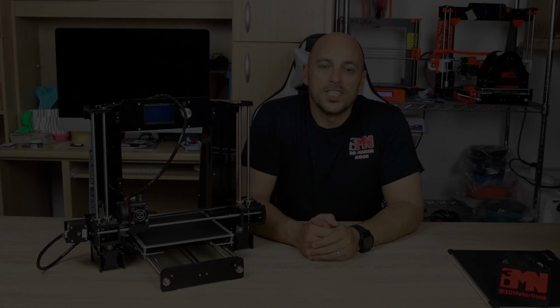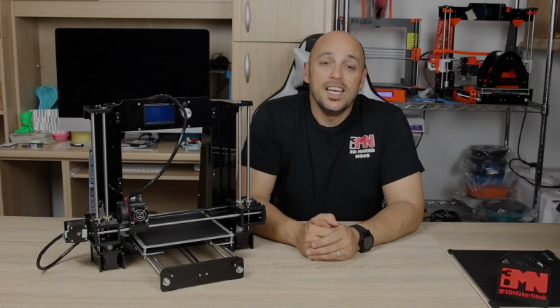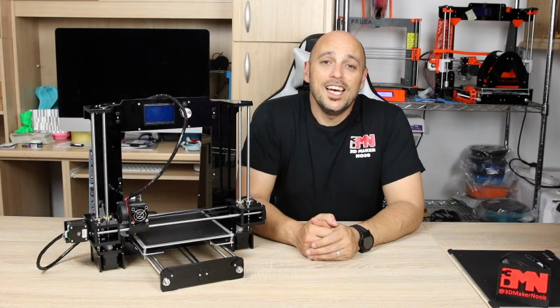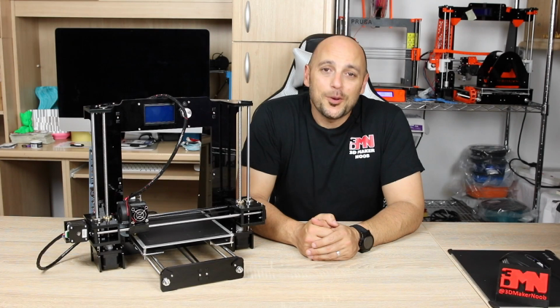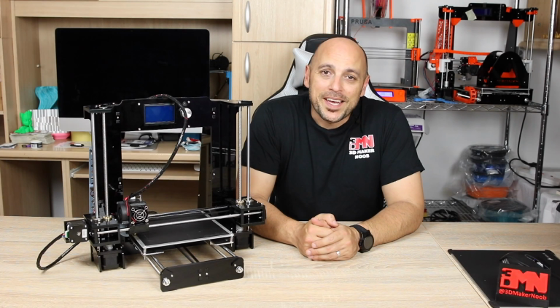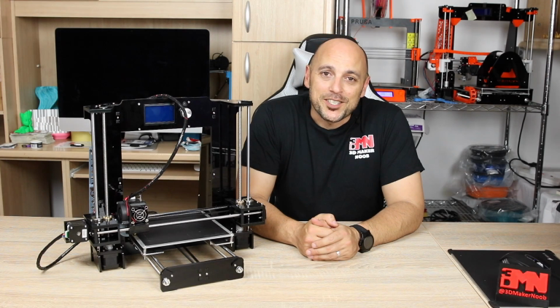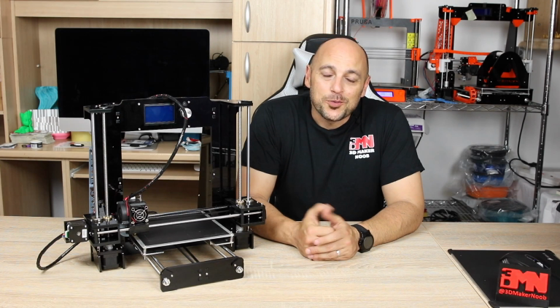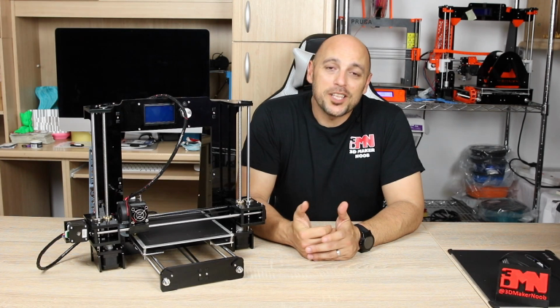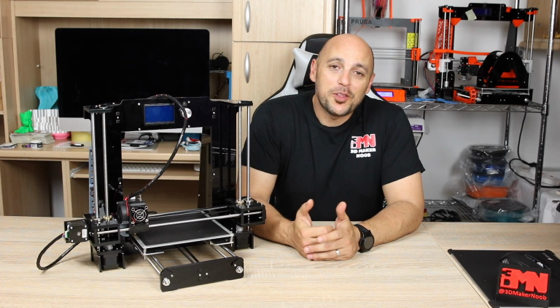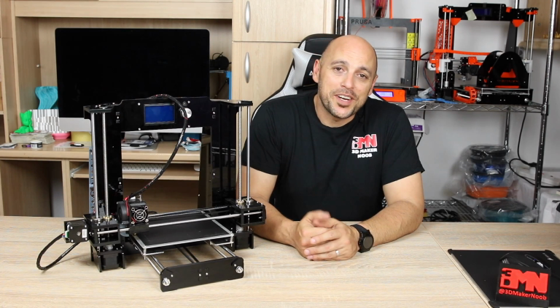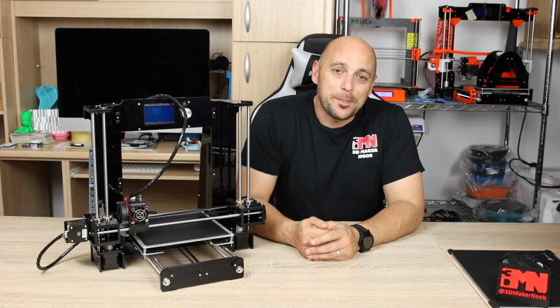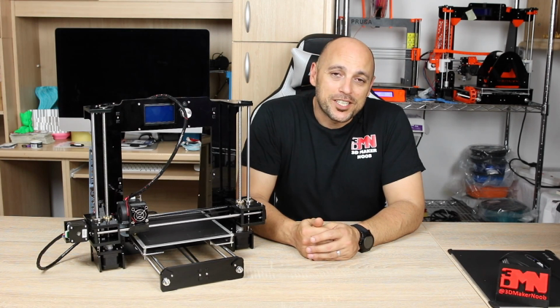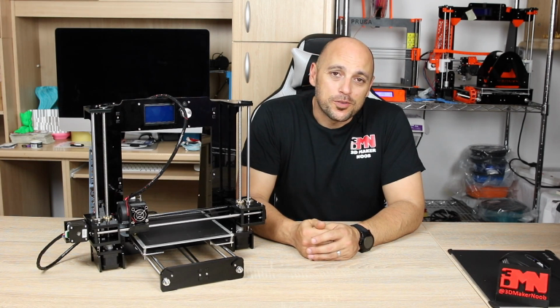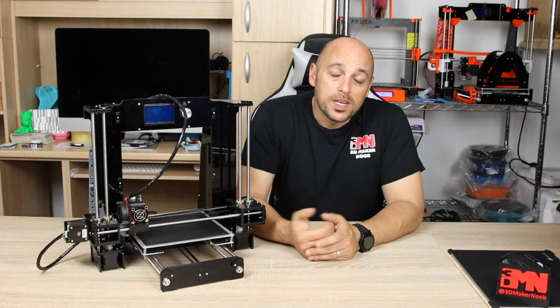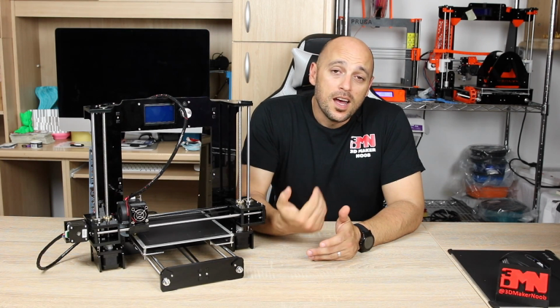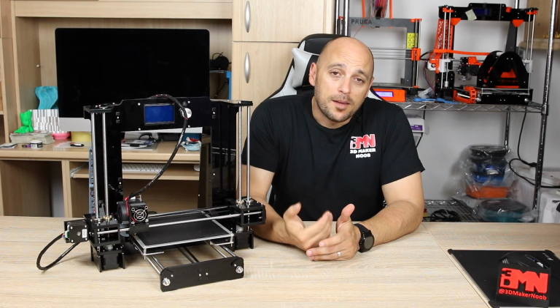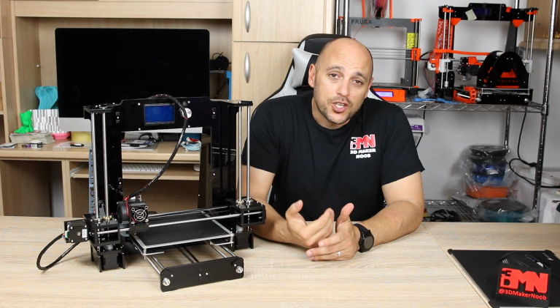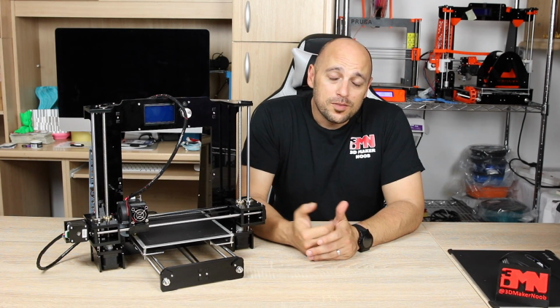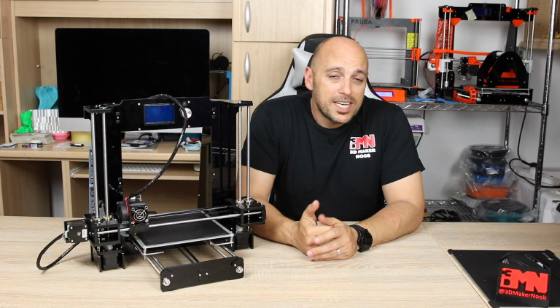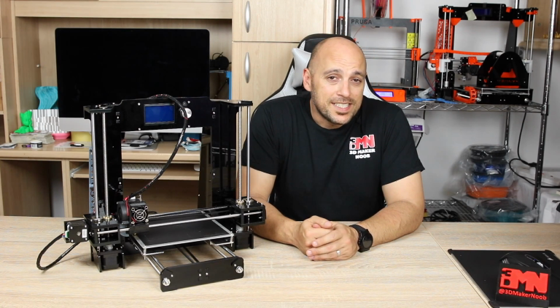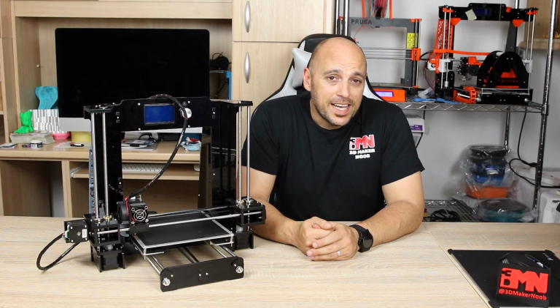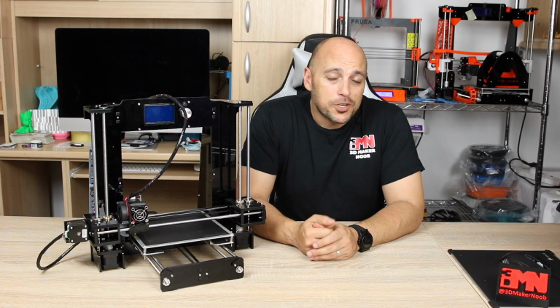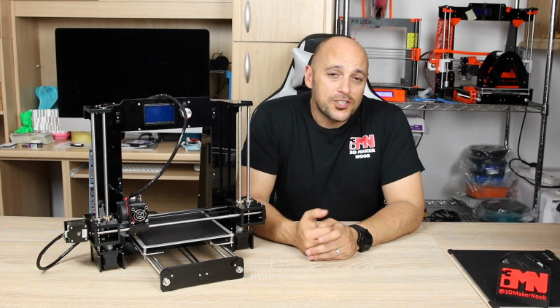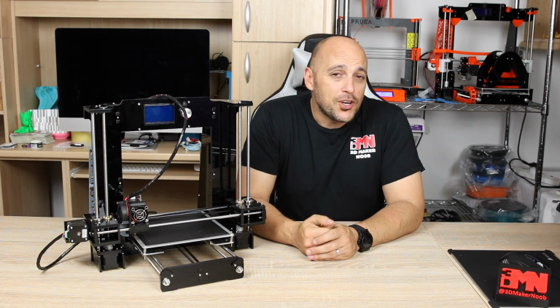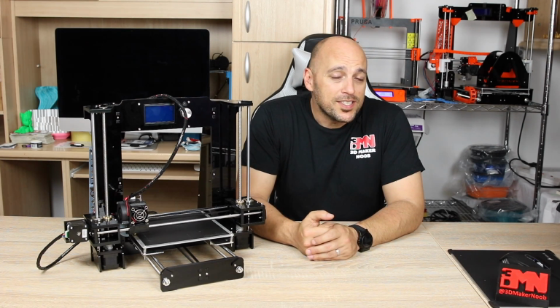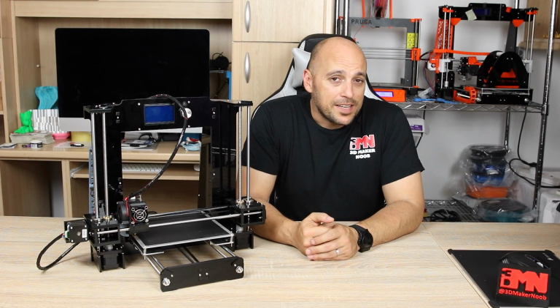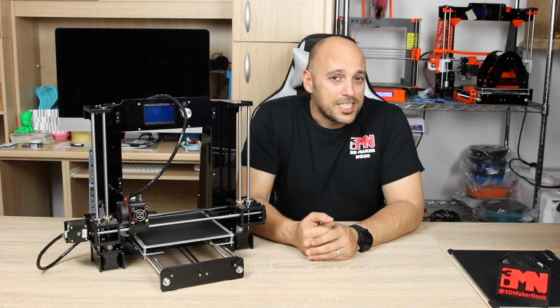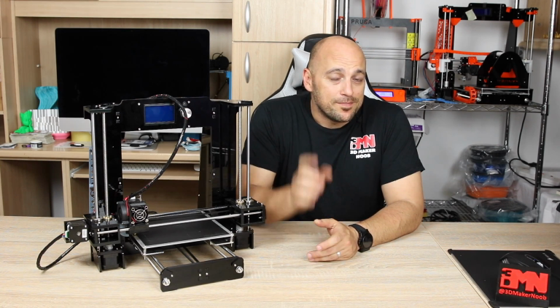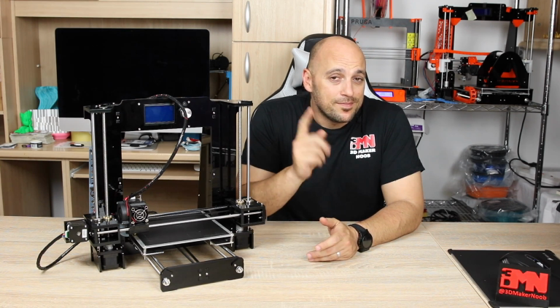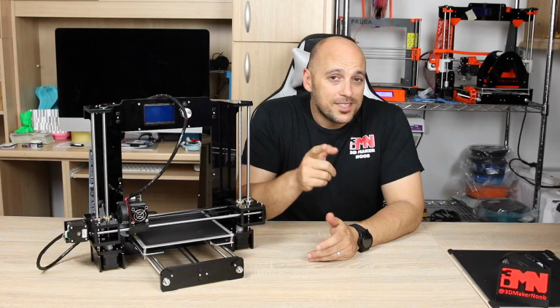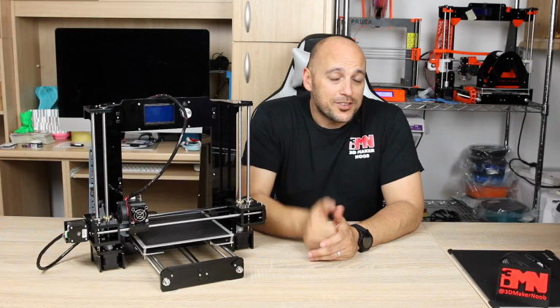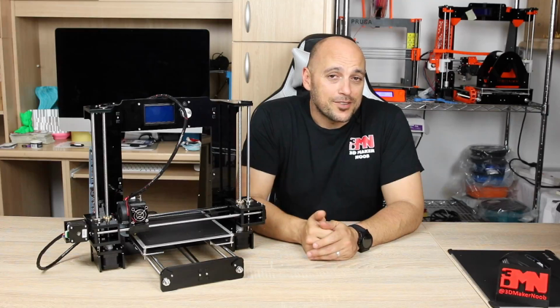Hello Makers, welcome to 3D Maker Noob. I'm Joe and today we're going to talk safety. Stick around.